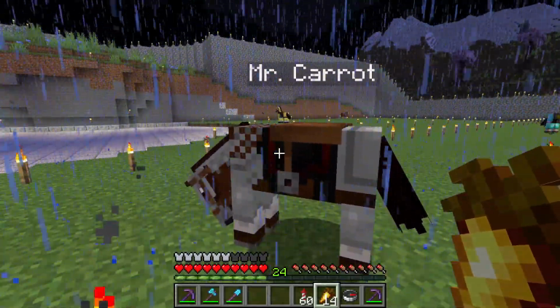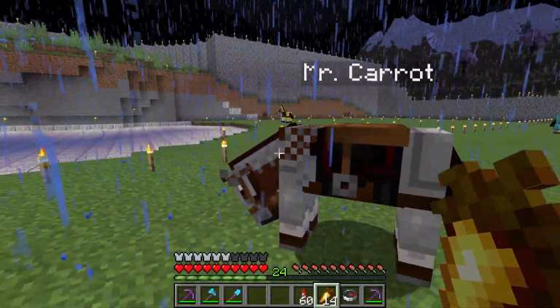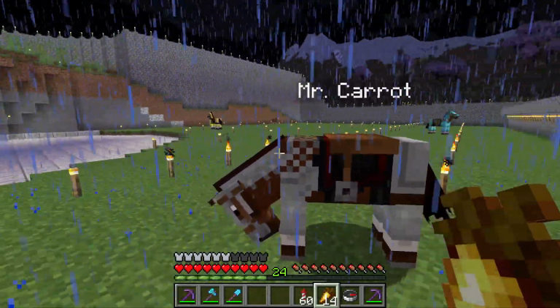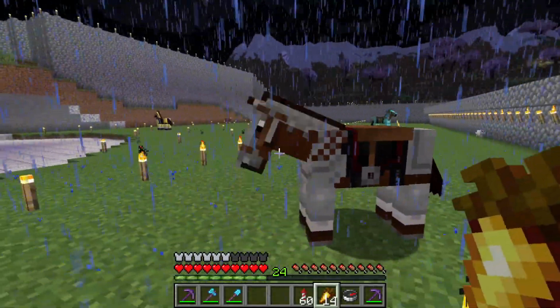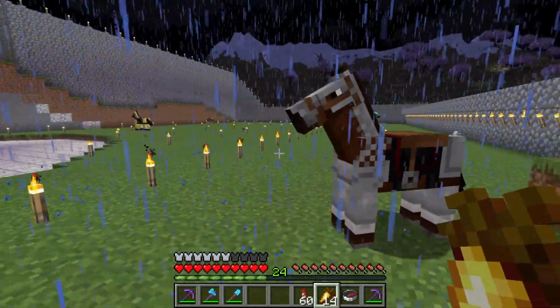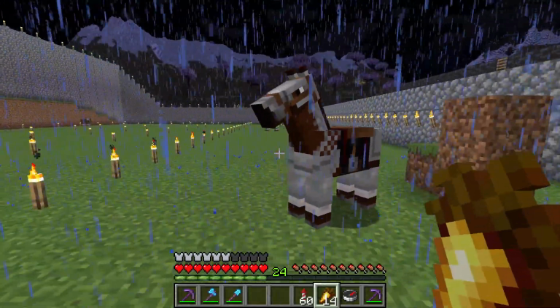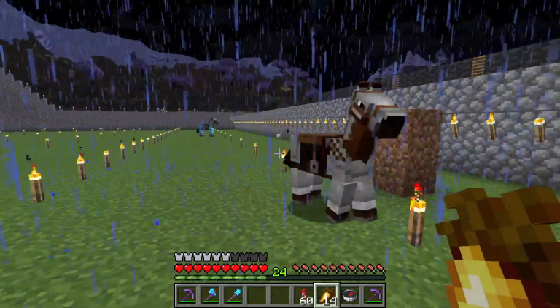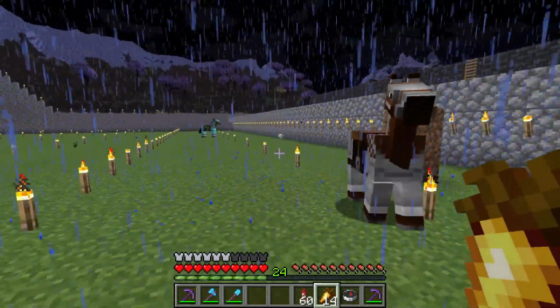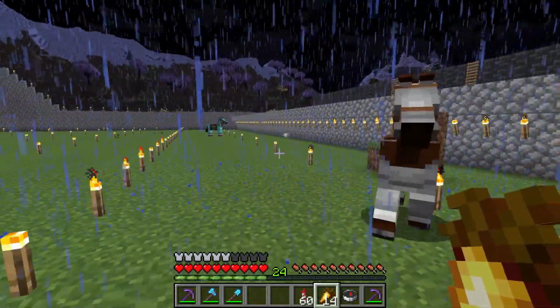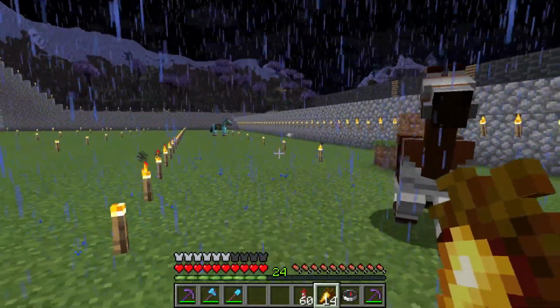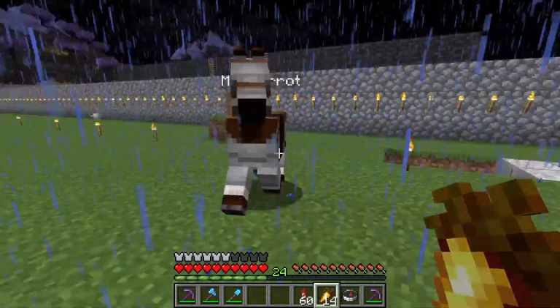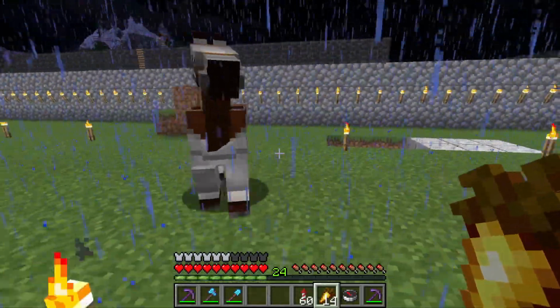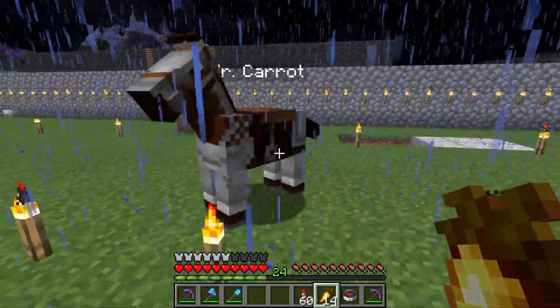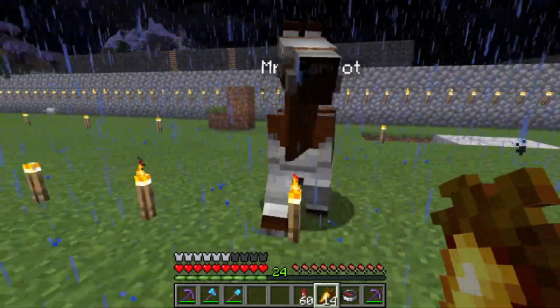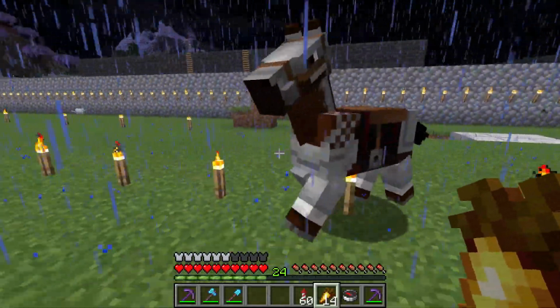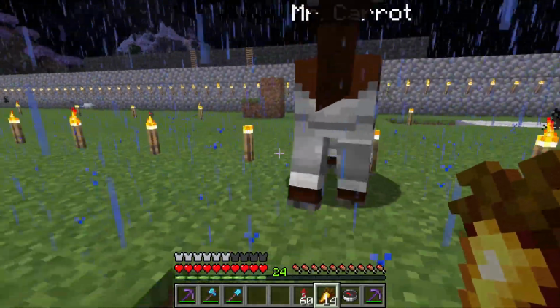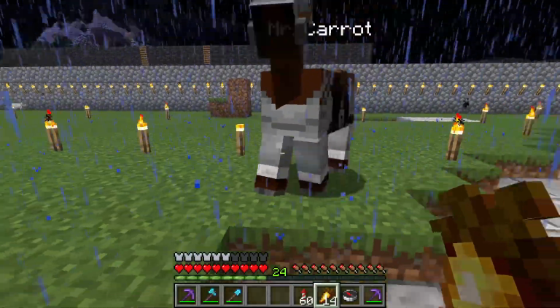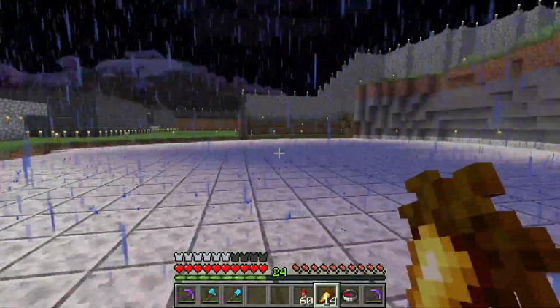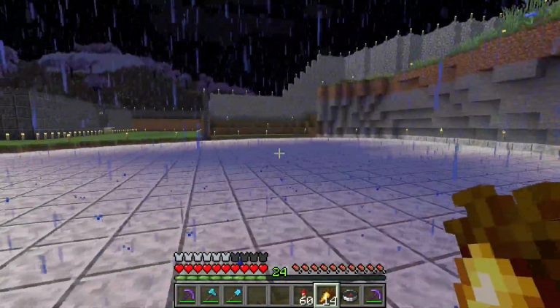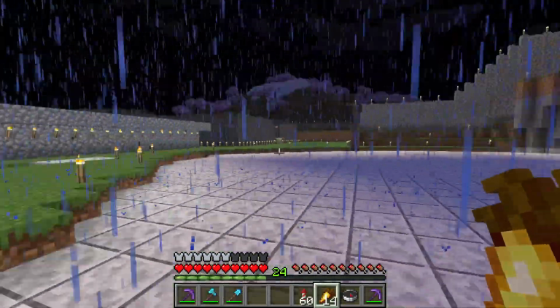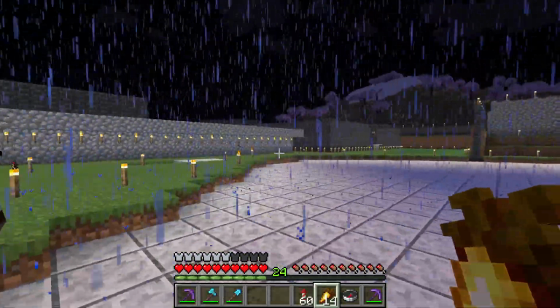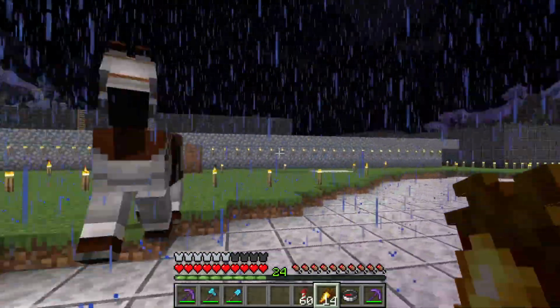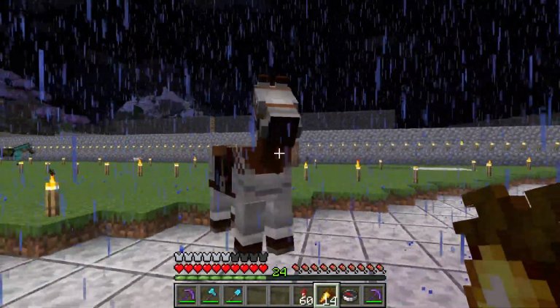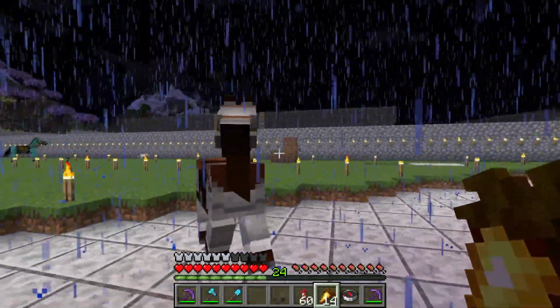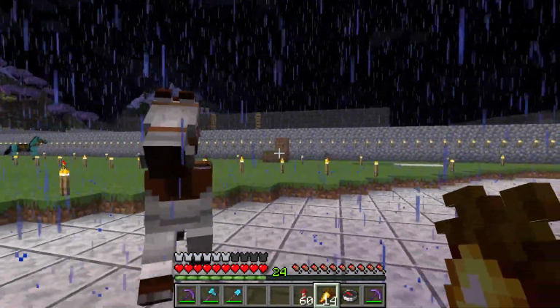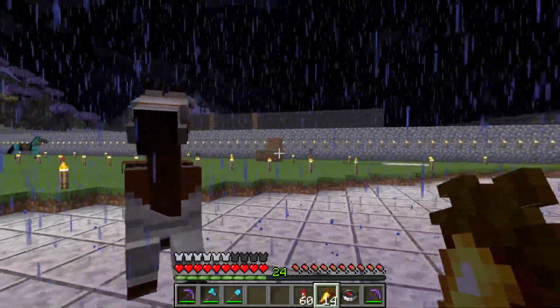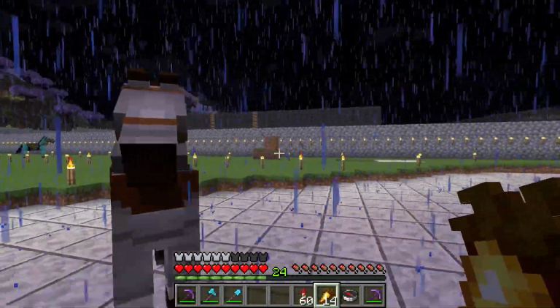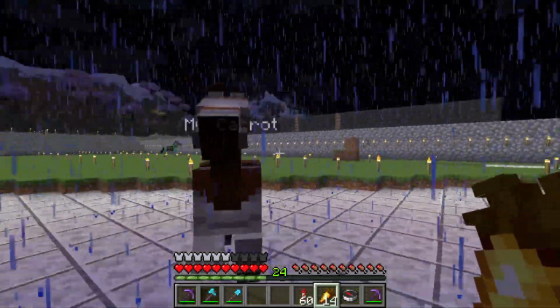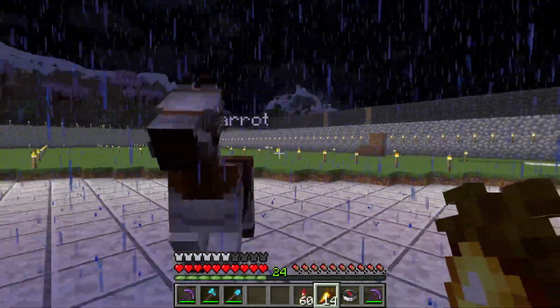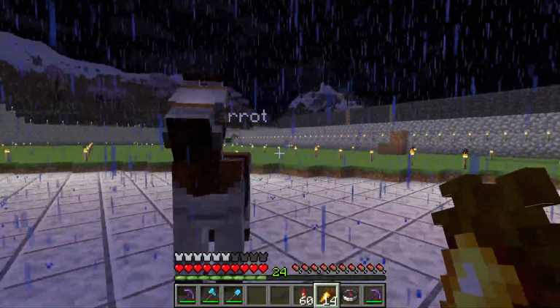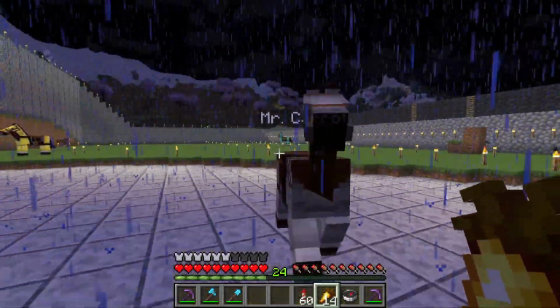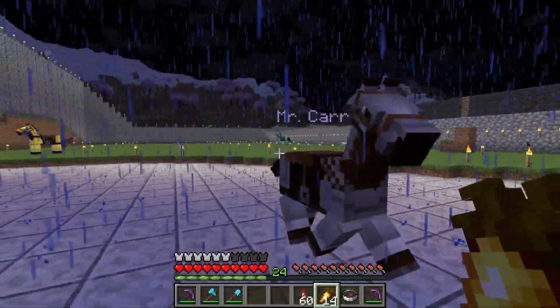That's how you can personalize your horse with a name tag and horse armor.